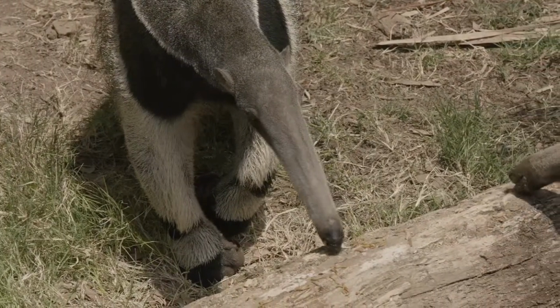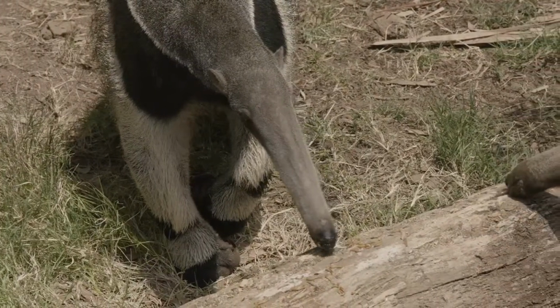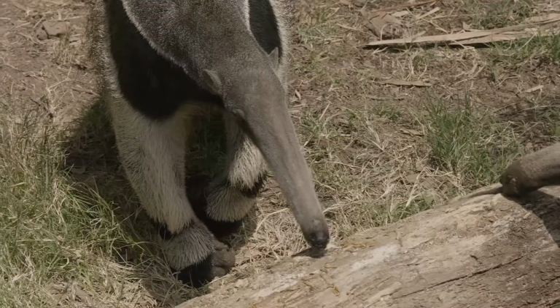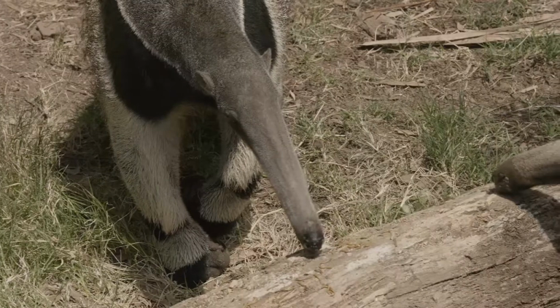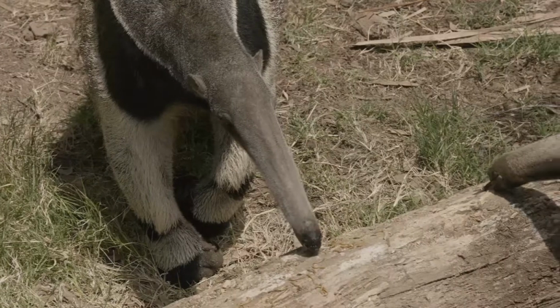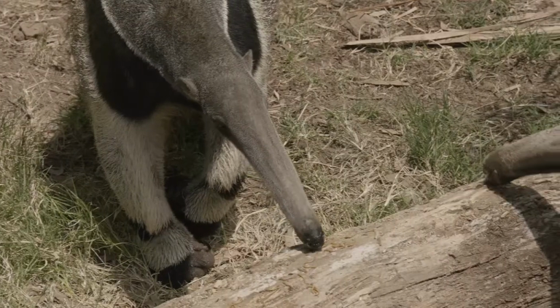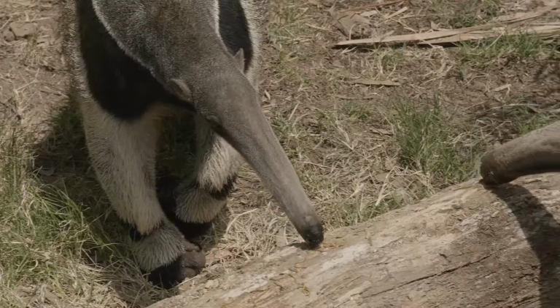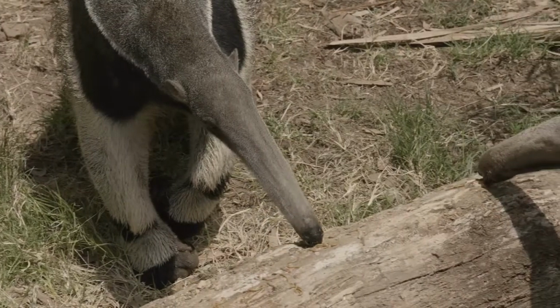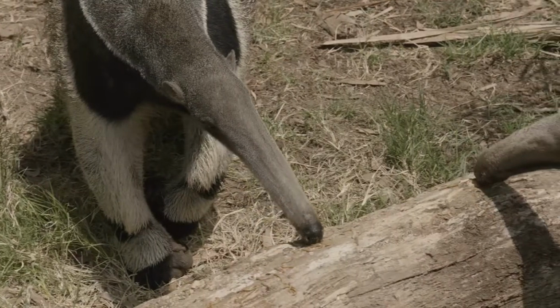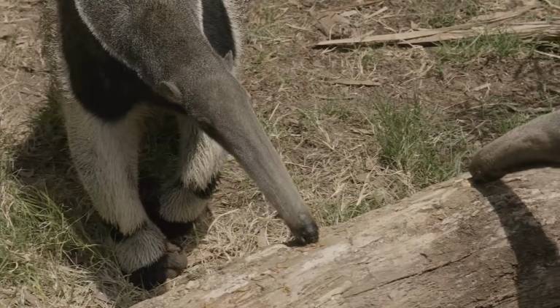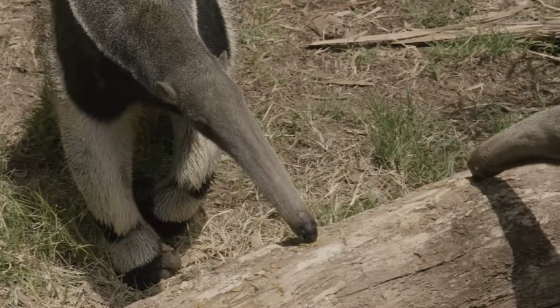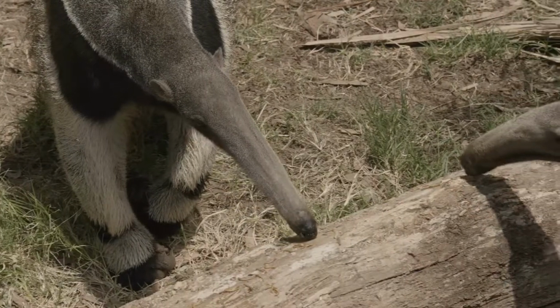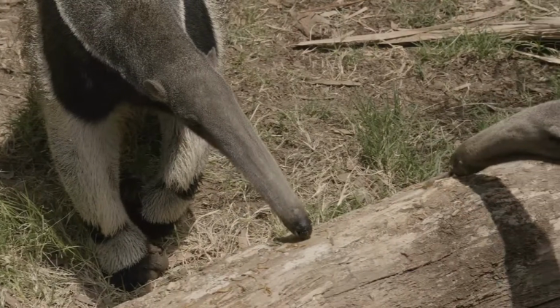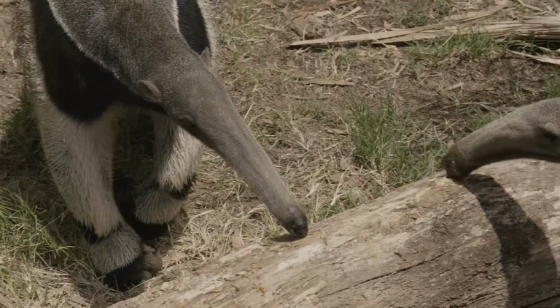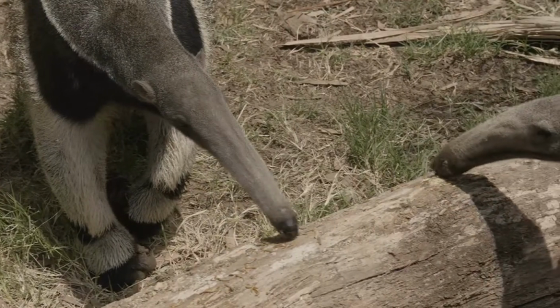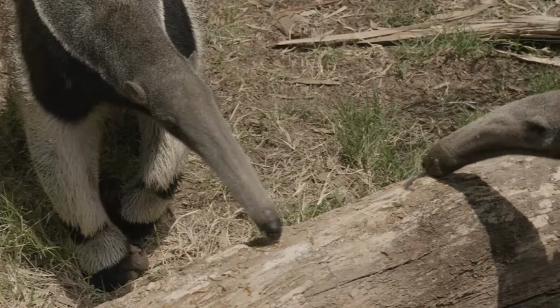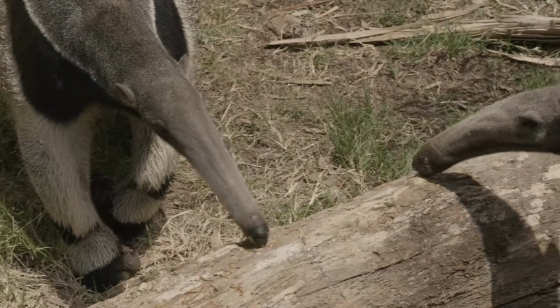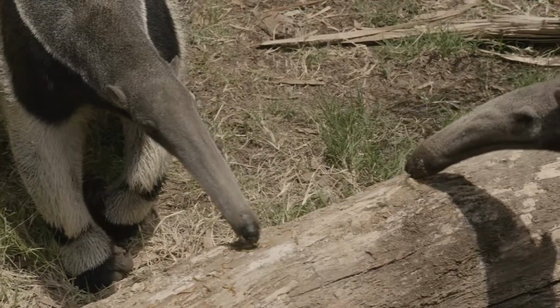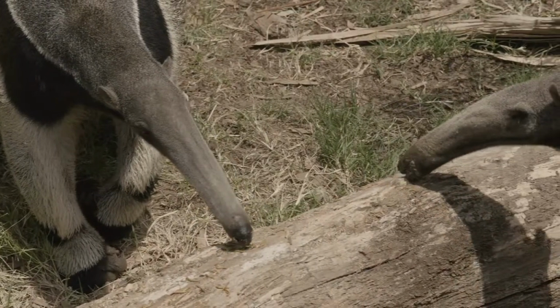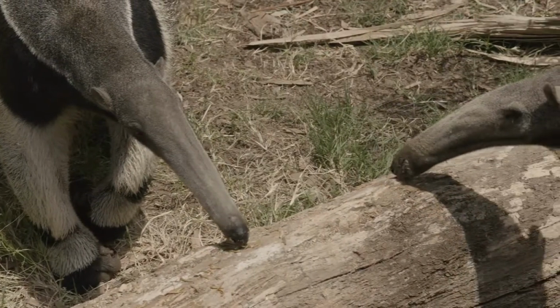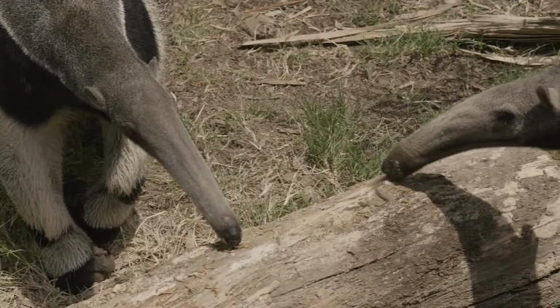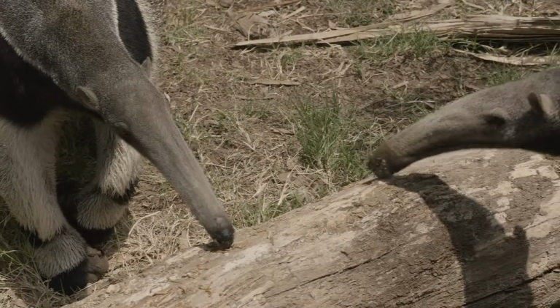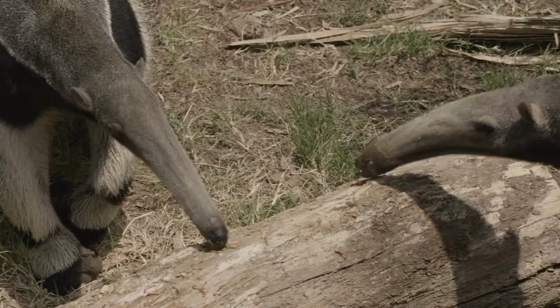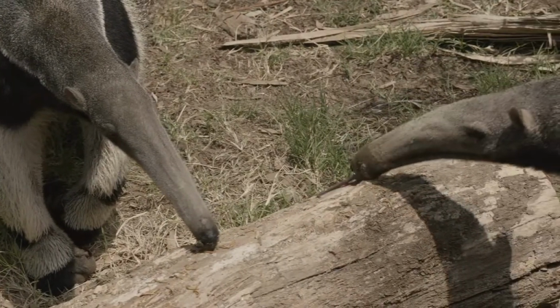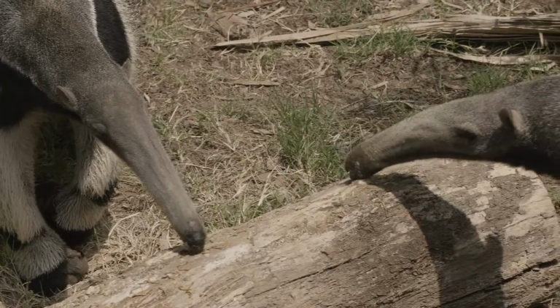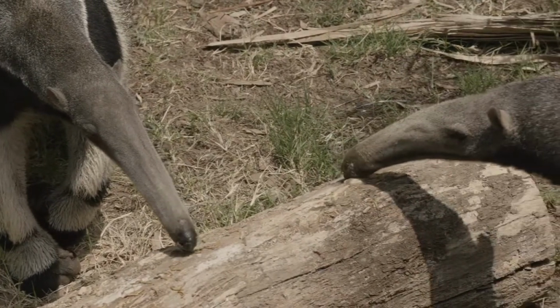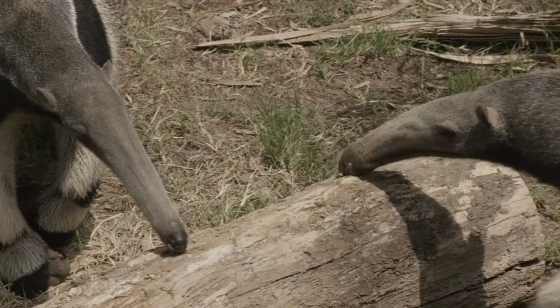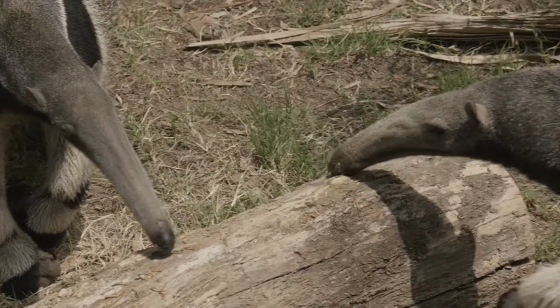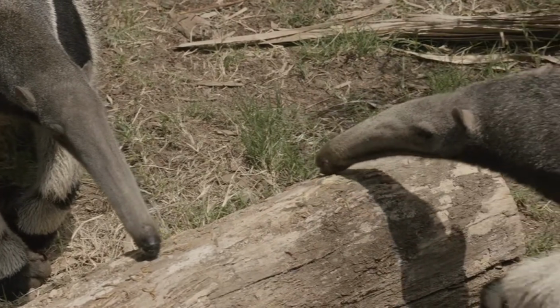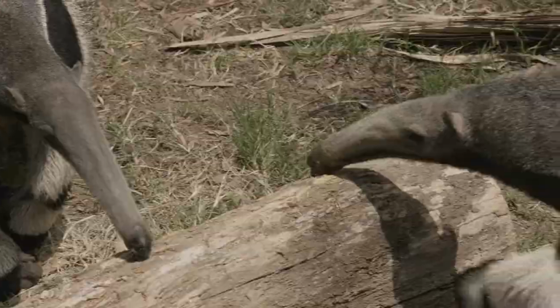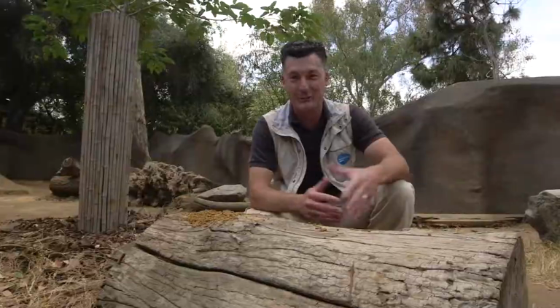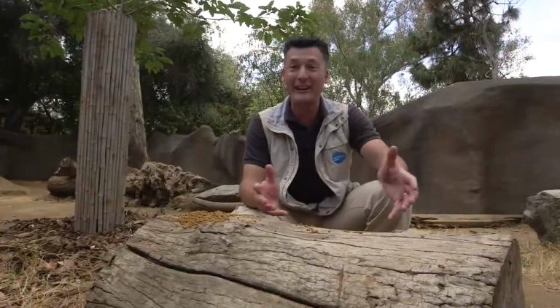The specialized adaptations of animals of this world are truly fascinating. I hope you enjoyed learning about giant anteaters right here on San Diego Zoo Kids.